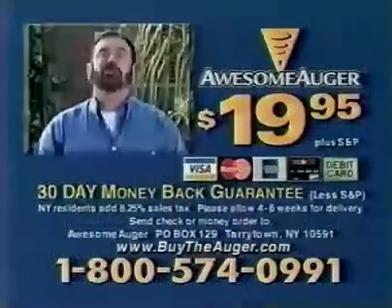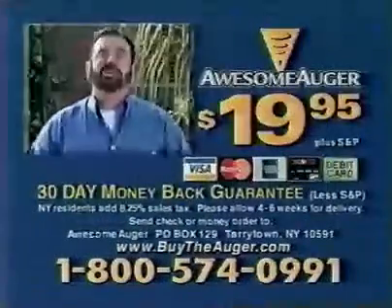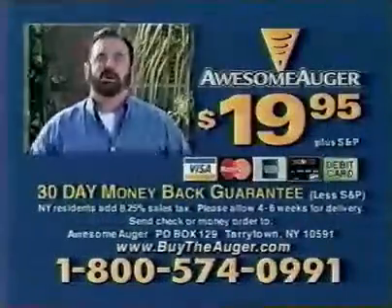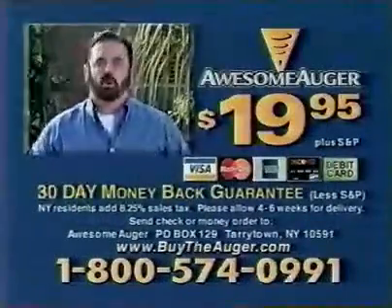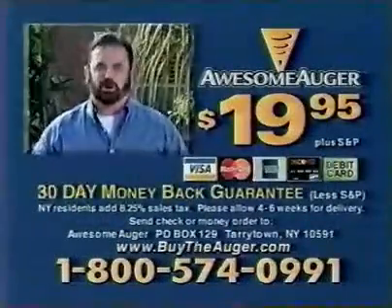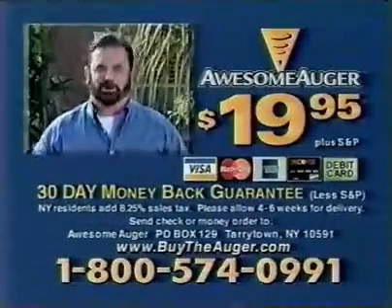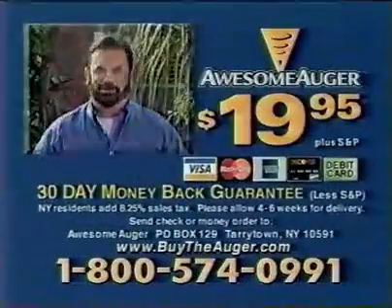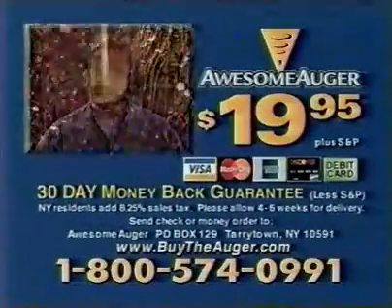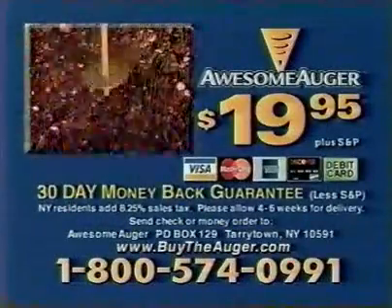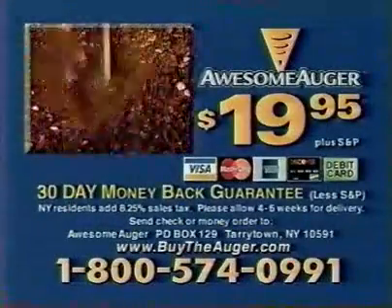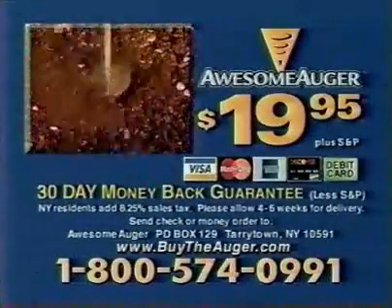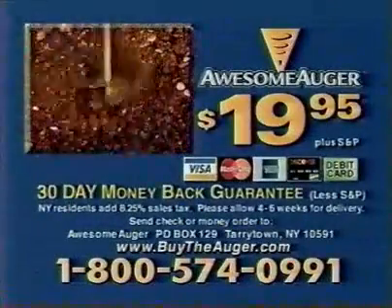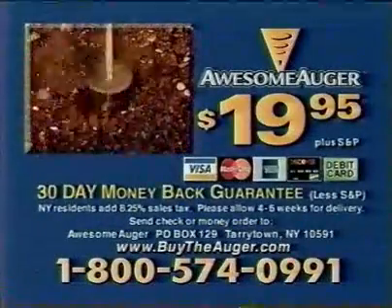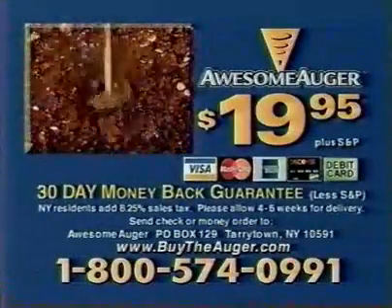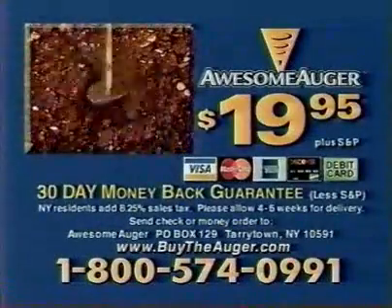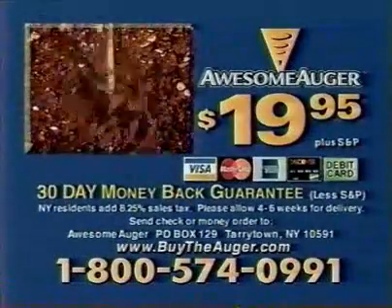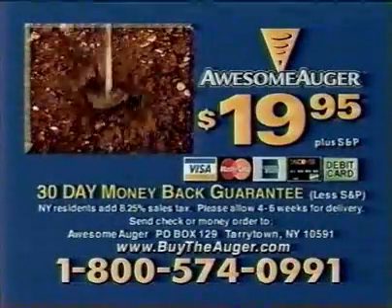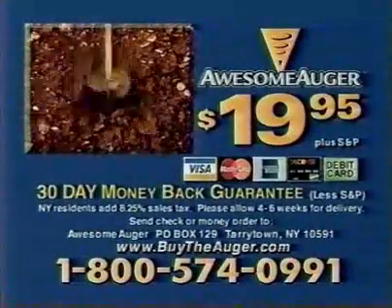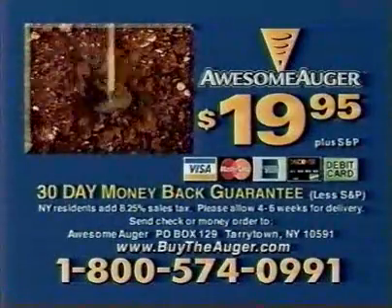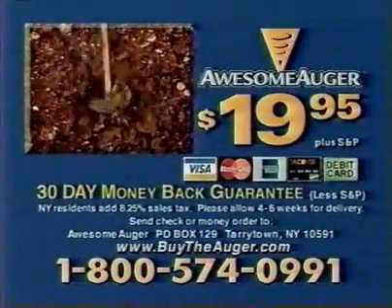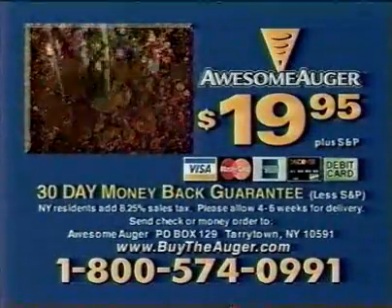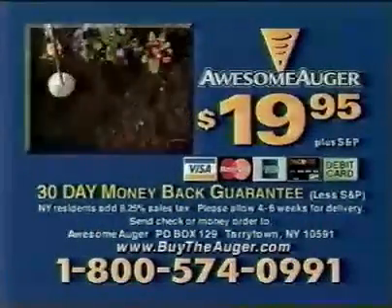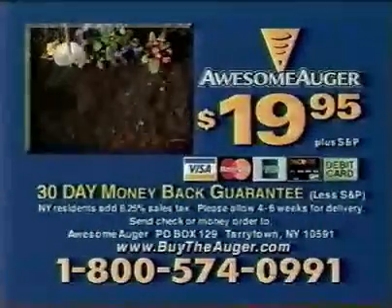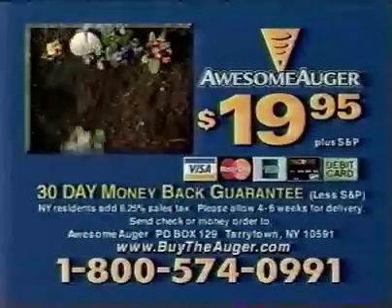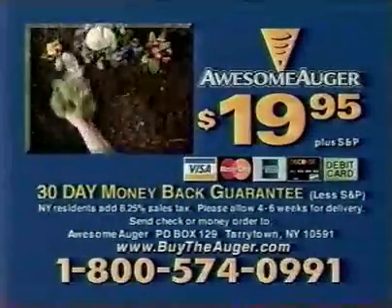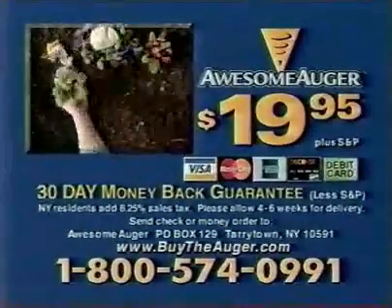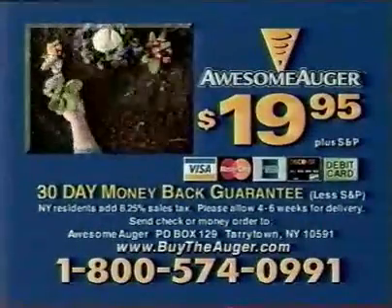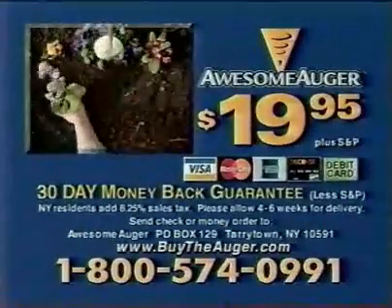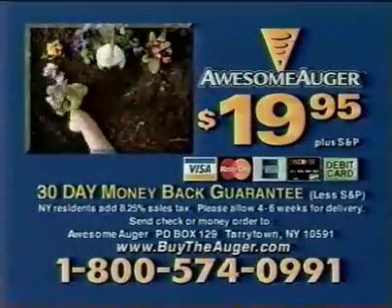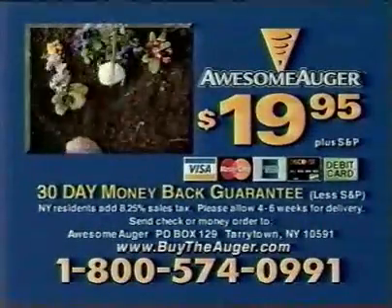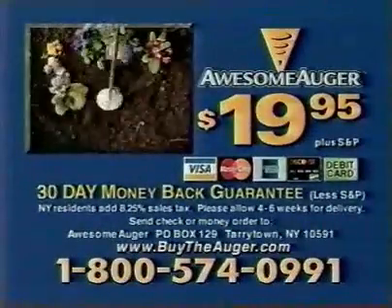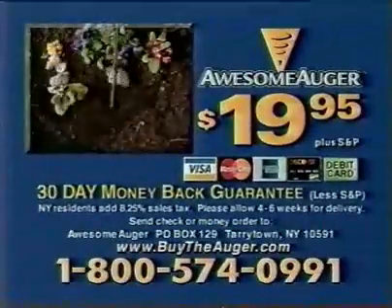Here's how to order. To order the Awesome Auger, call 1-800-574-0991. Call now.